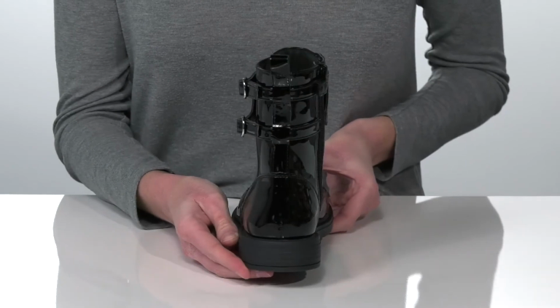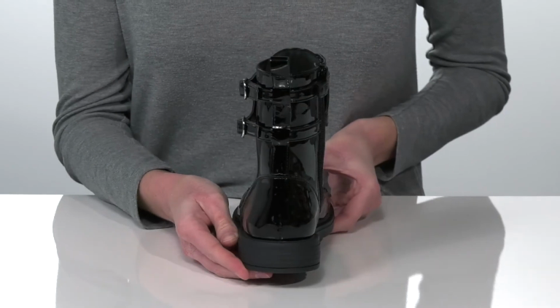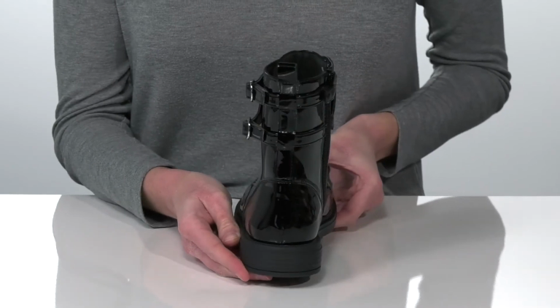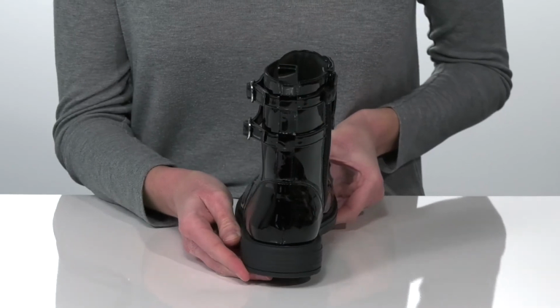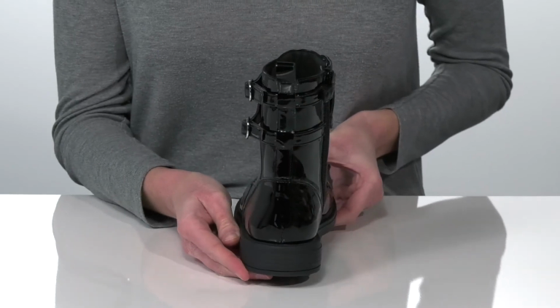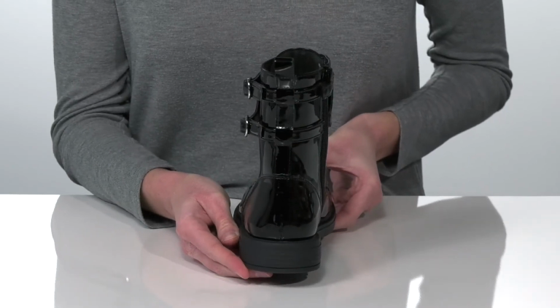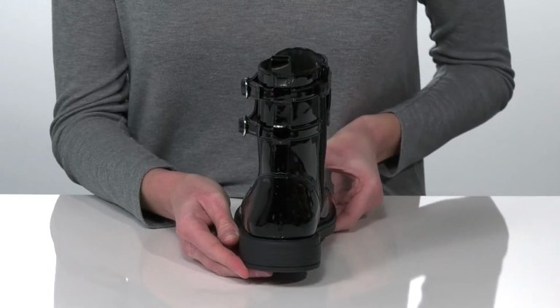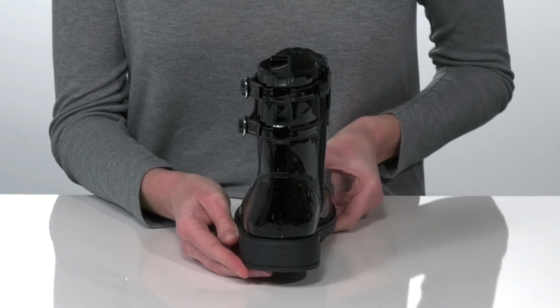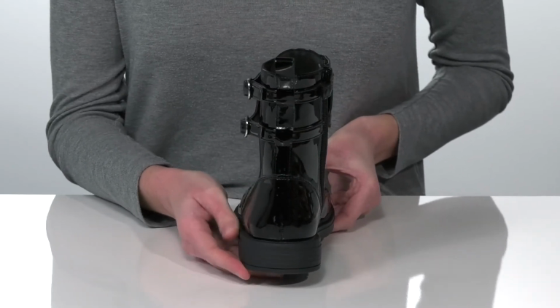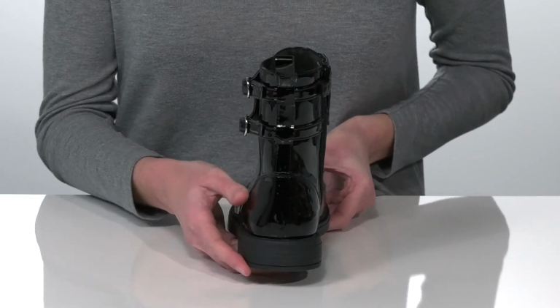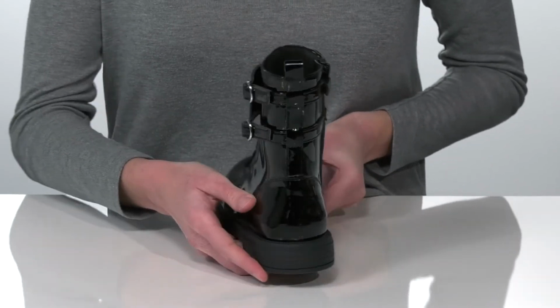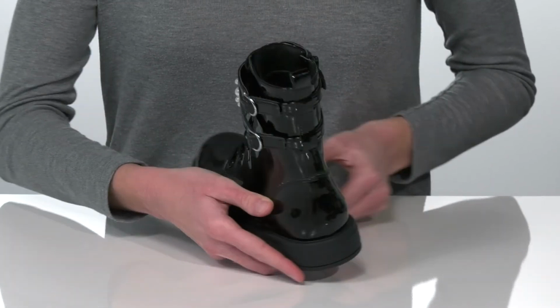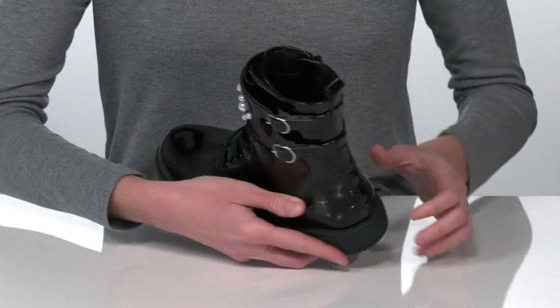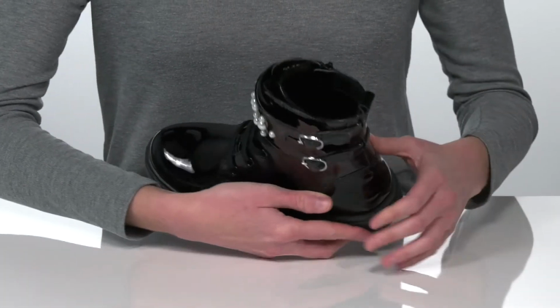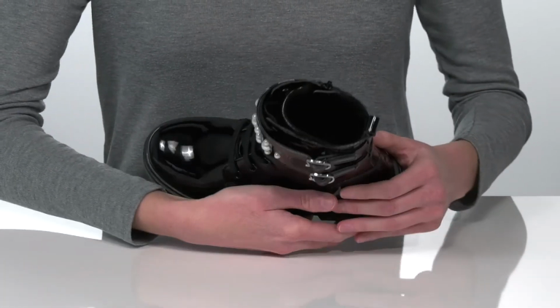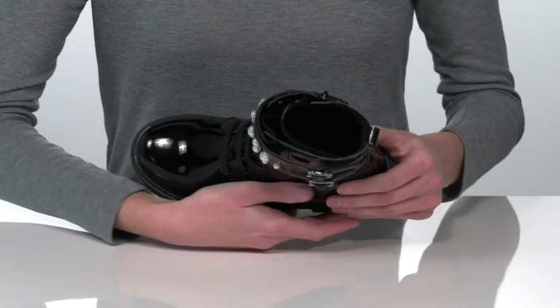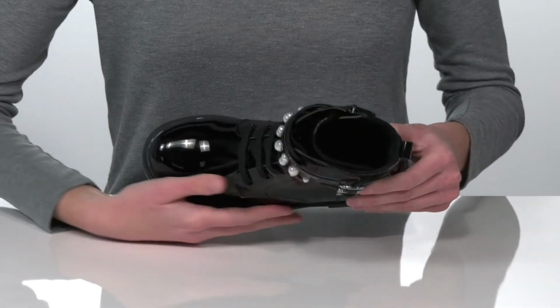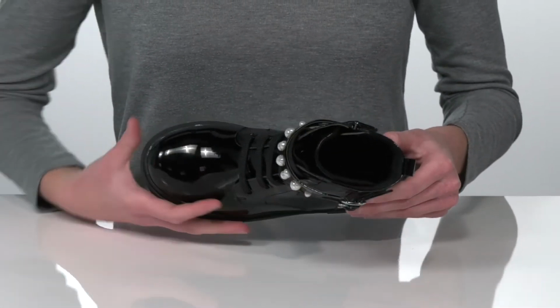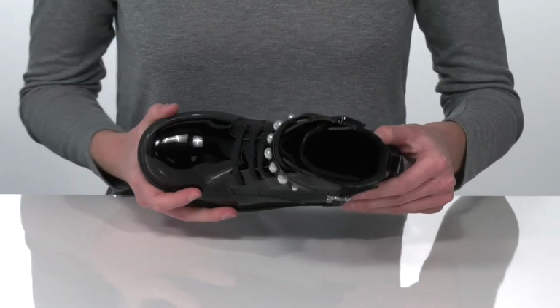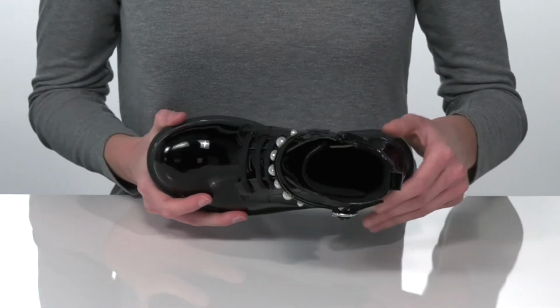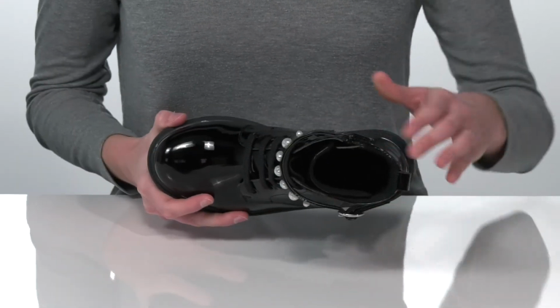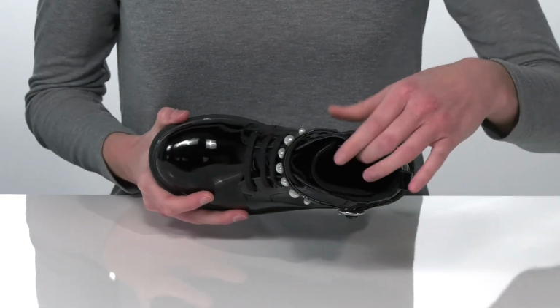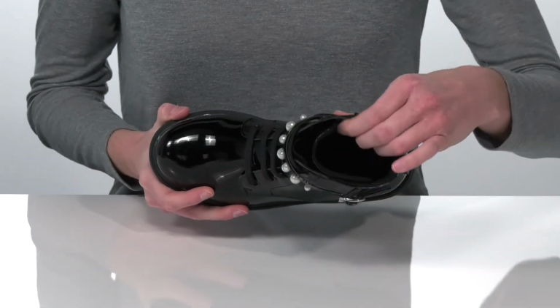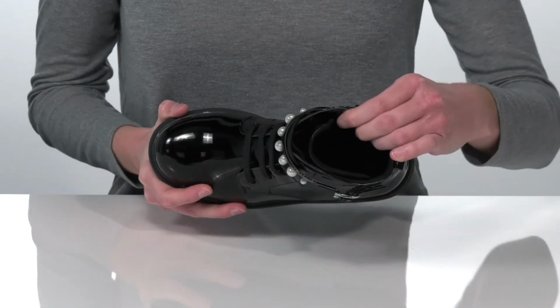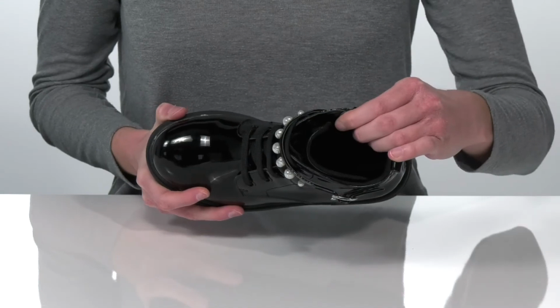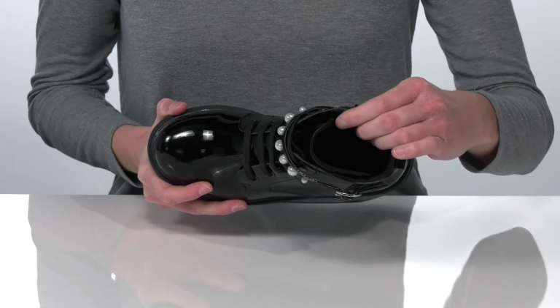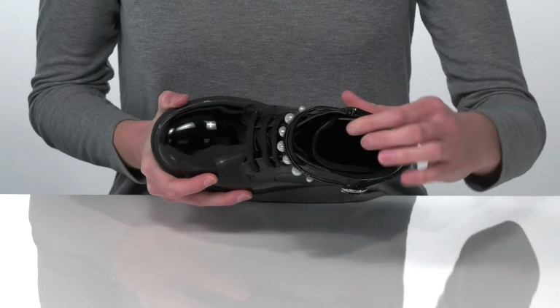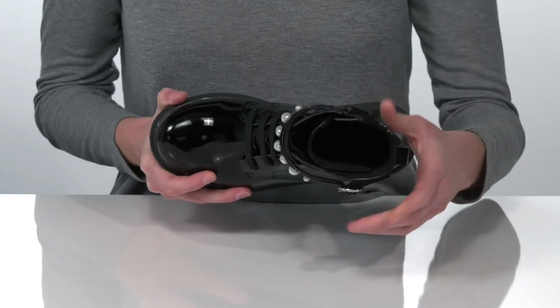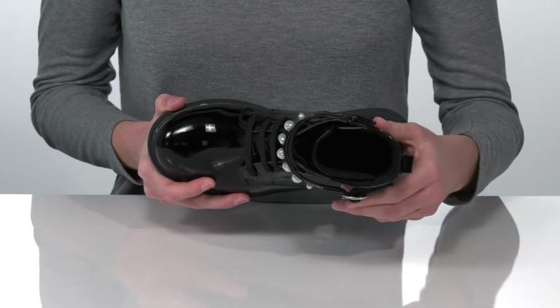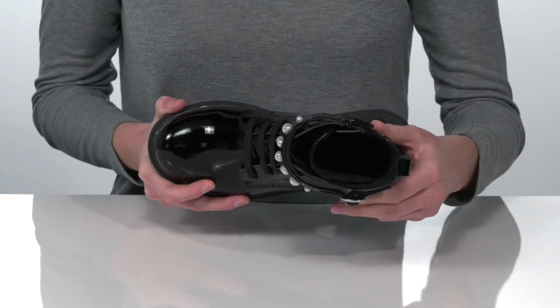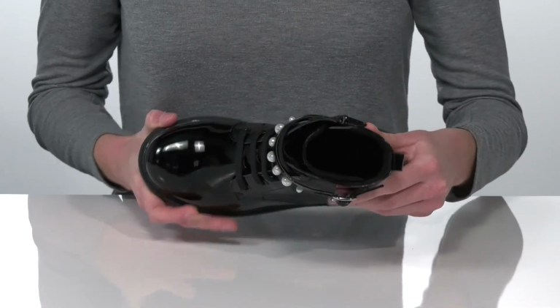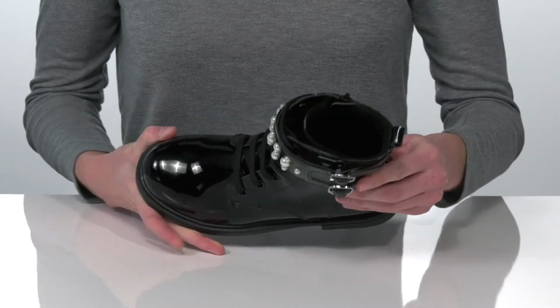The low heel will give them about a half inch boost in height, and inside they have a breathable lining and padded footbed.